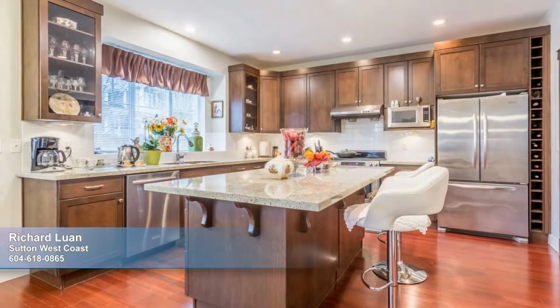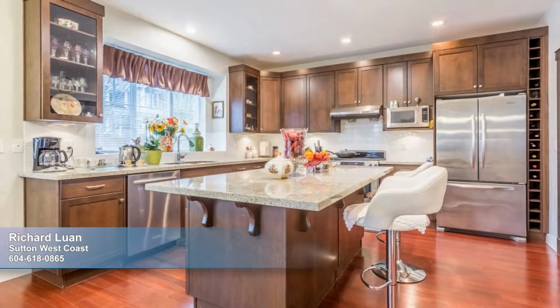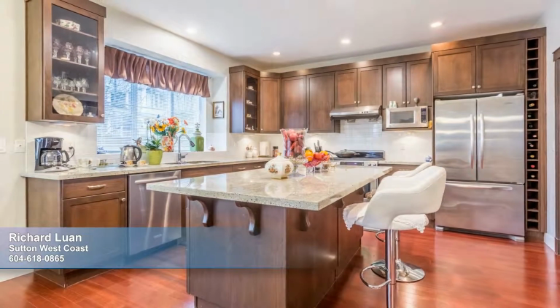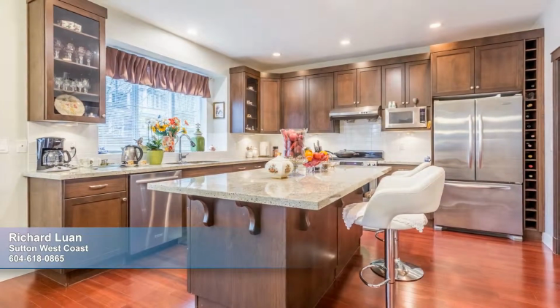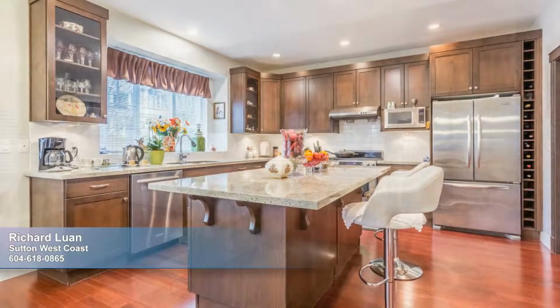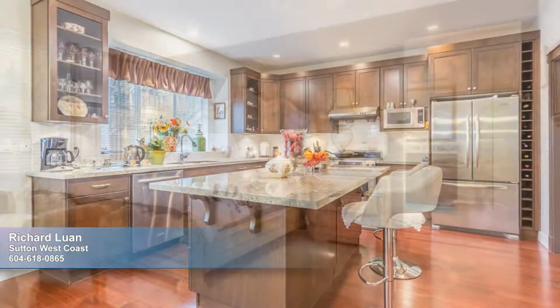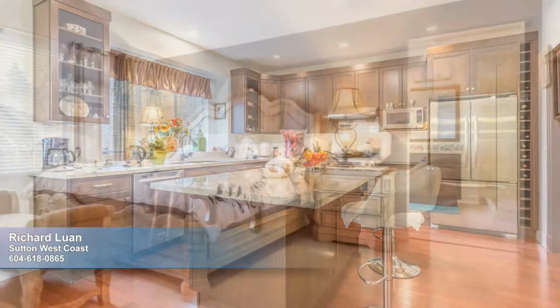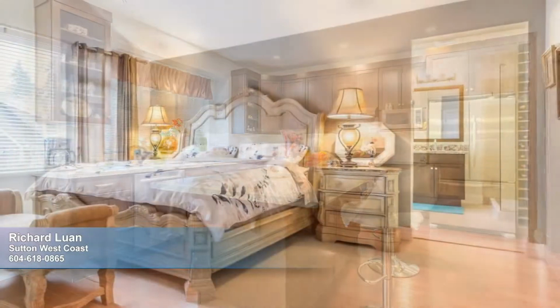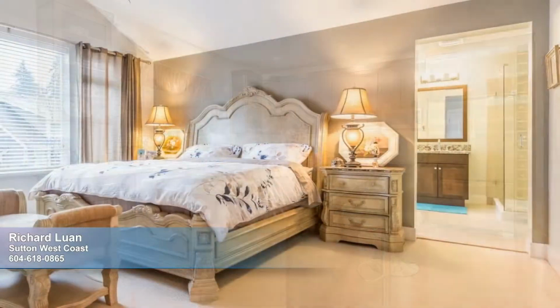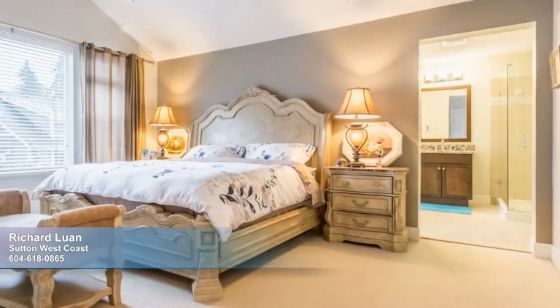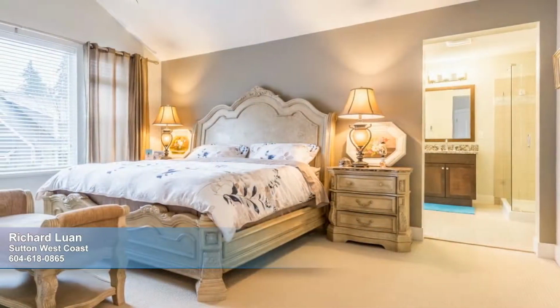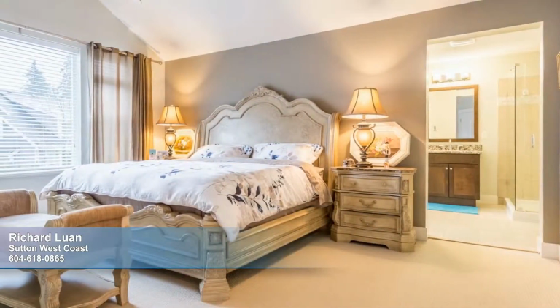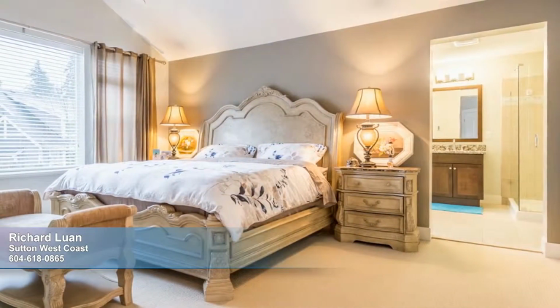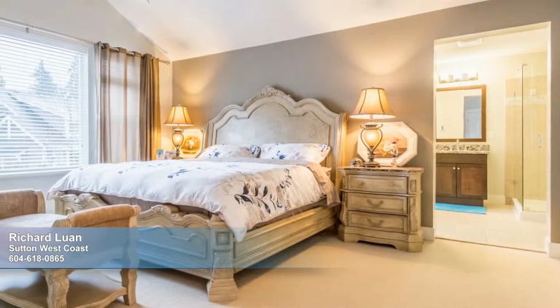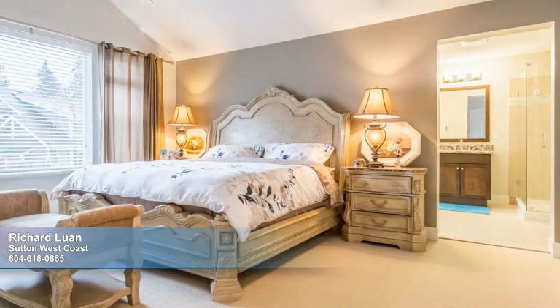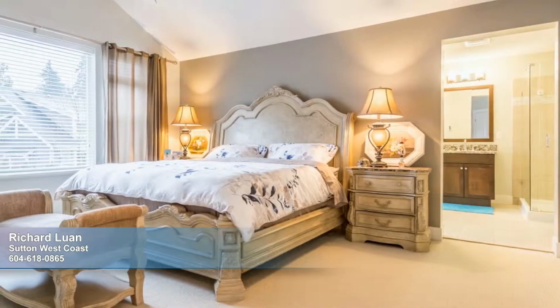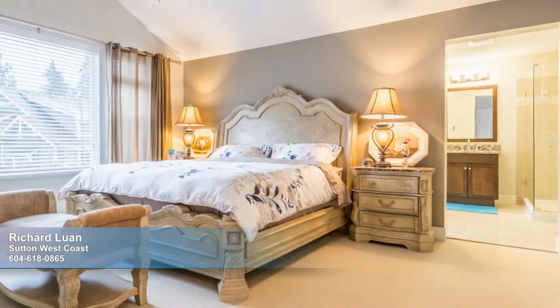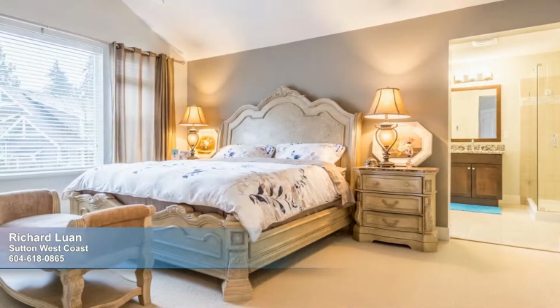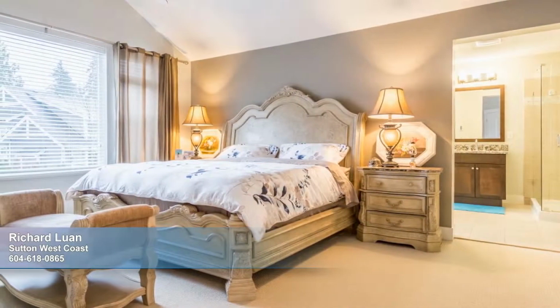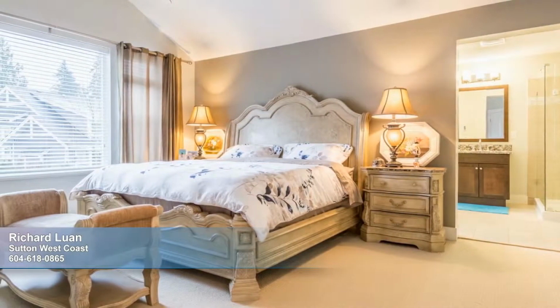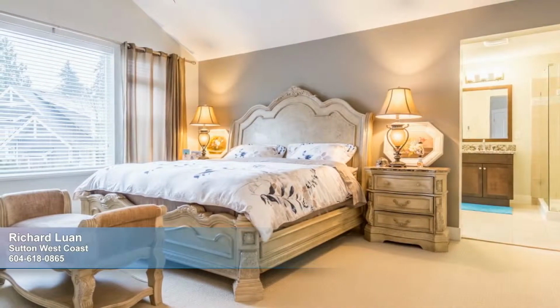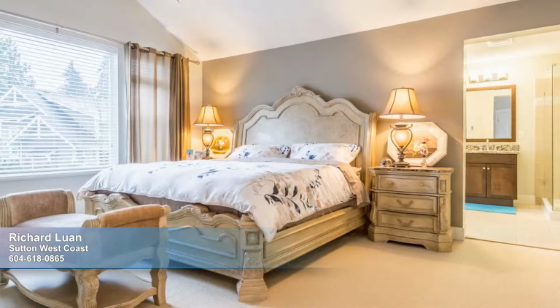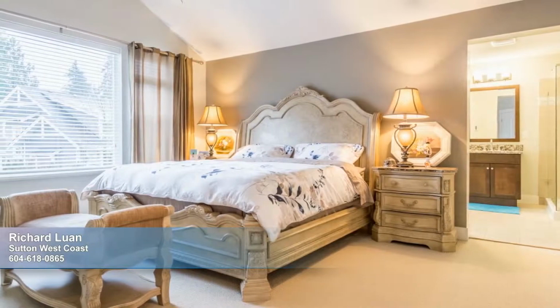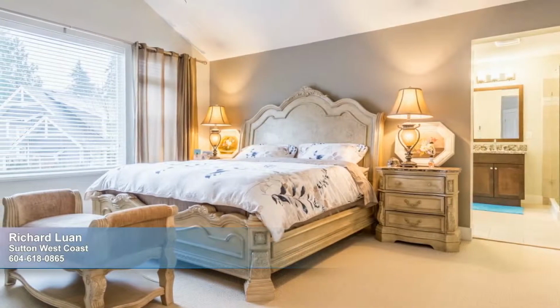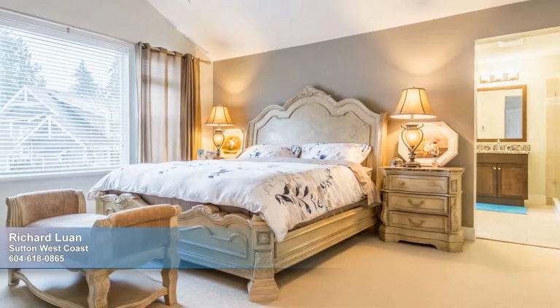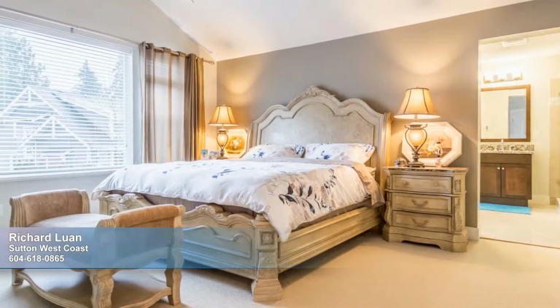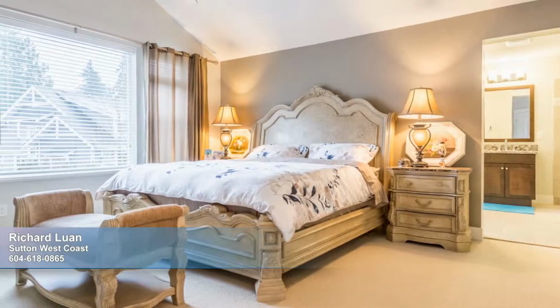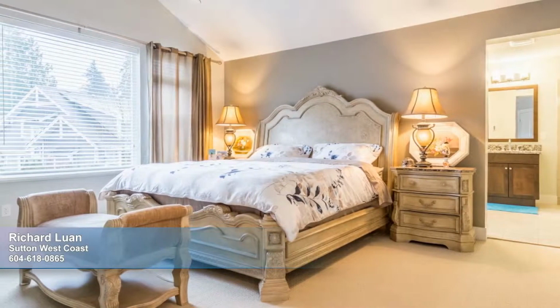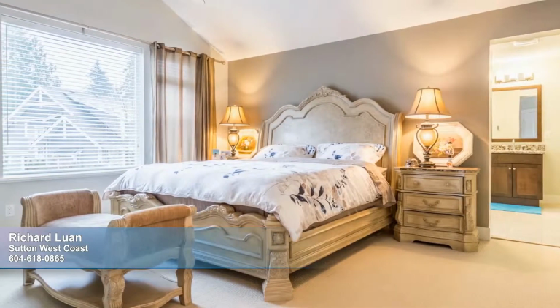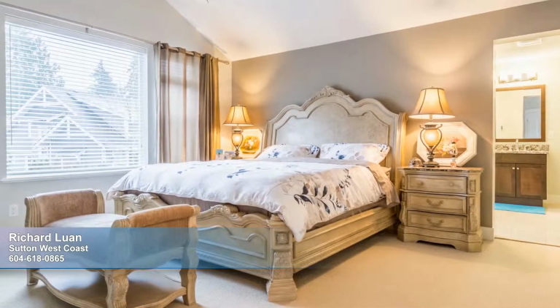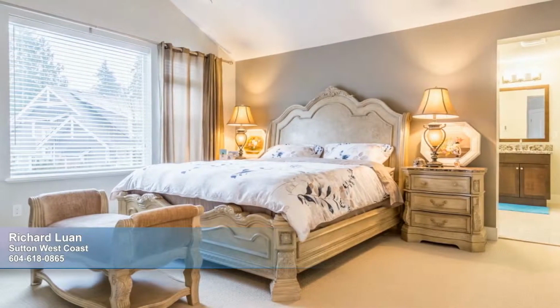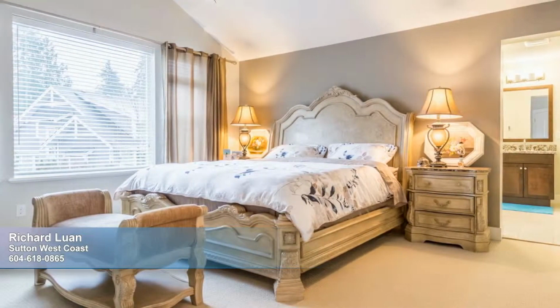The master bedroom is restful and large in scale. You'll love the vaulted ceiling and the five-piece en suite.